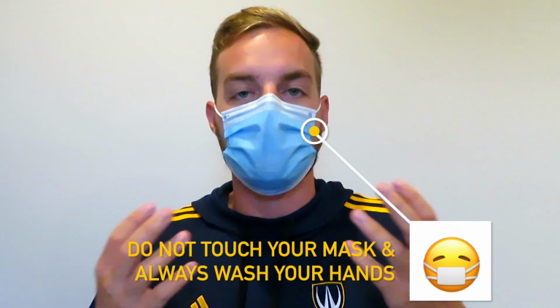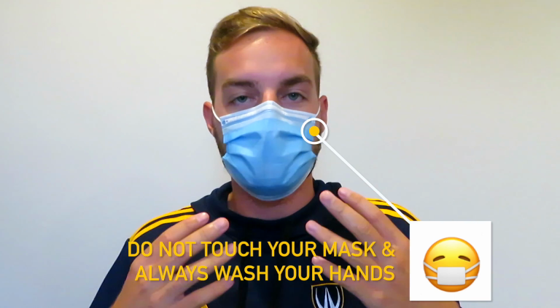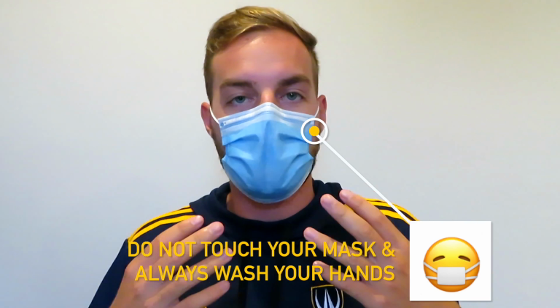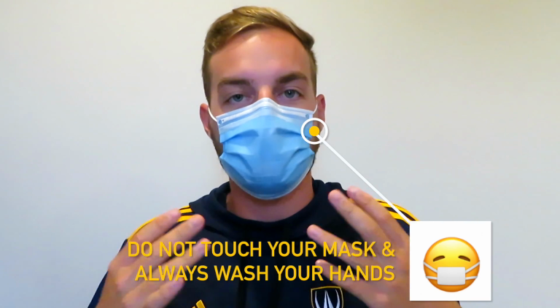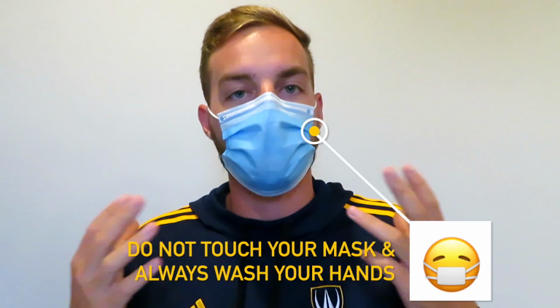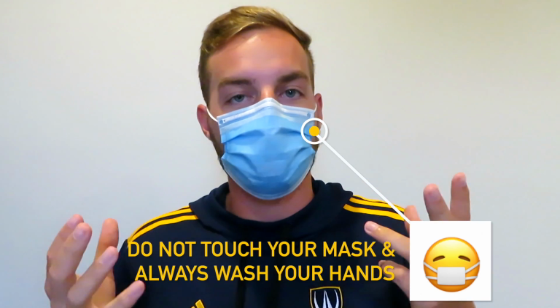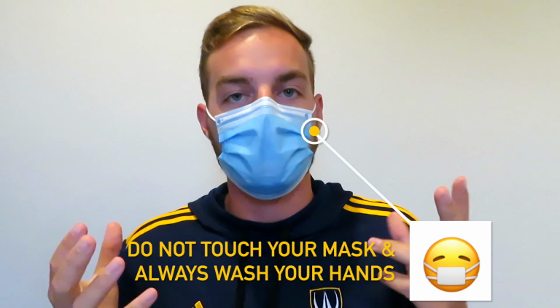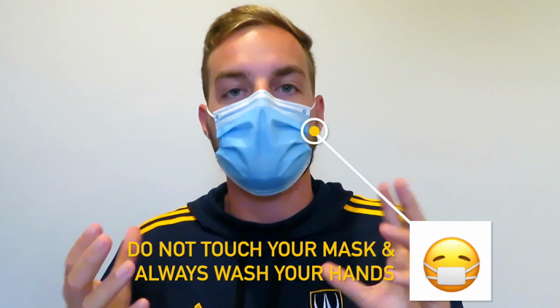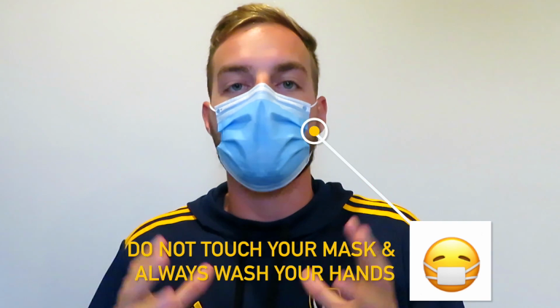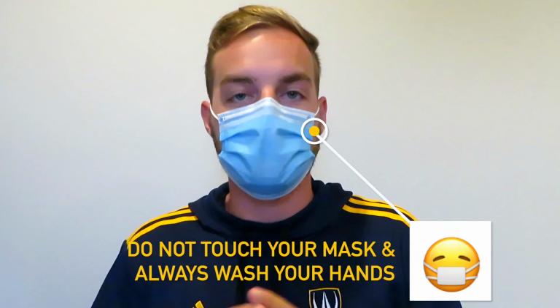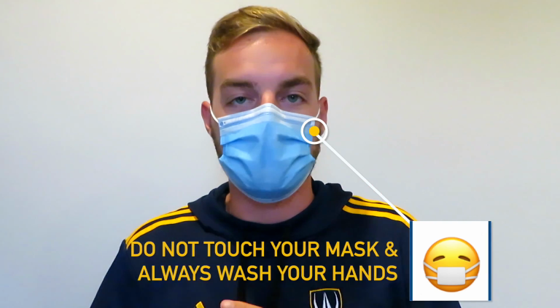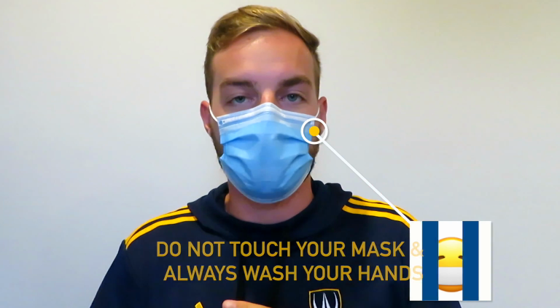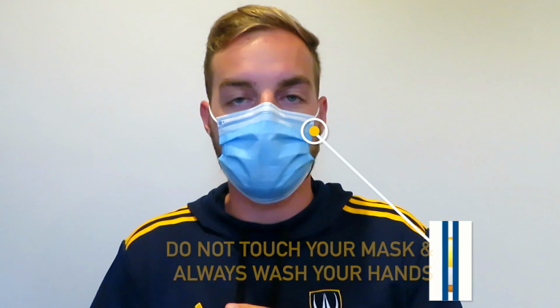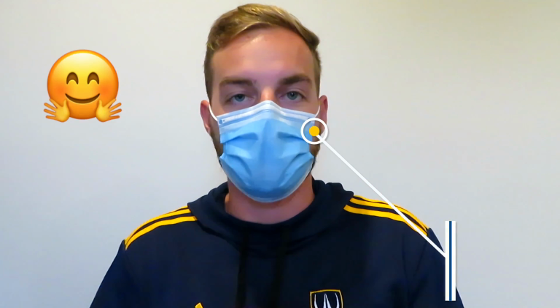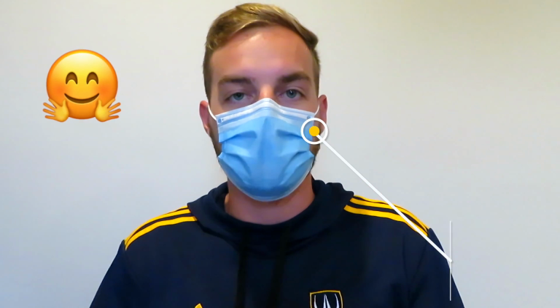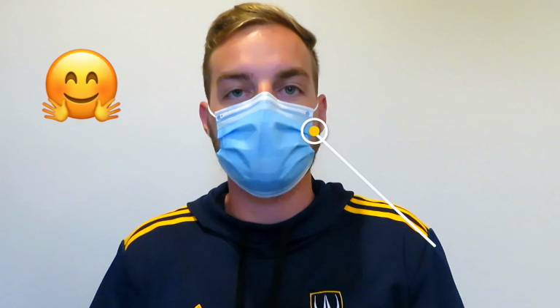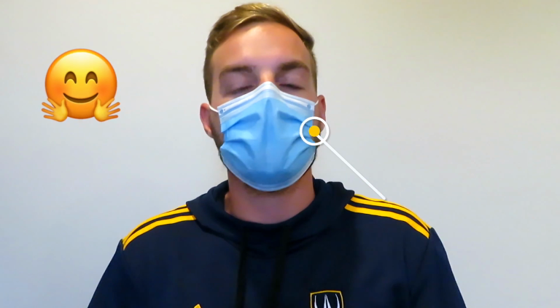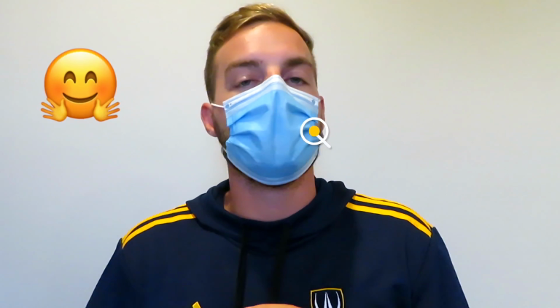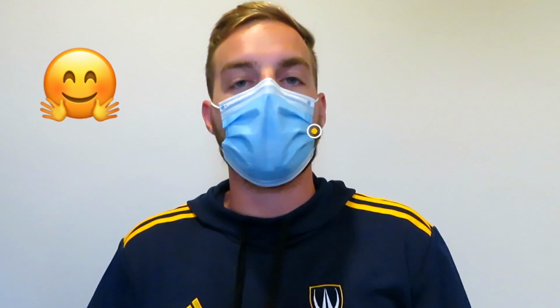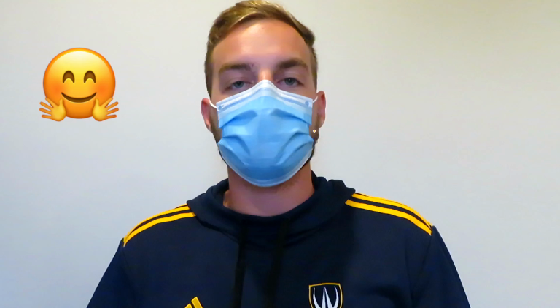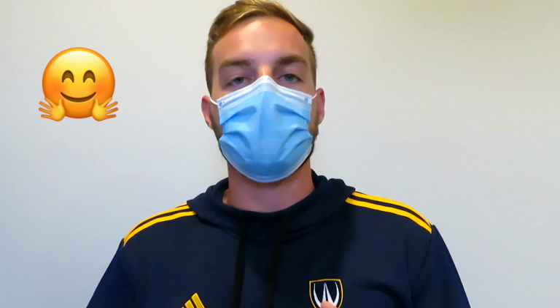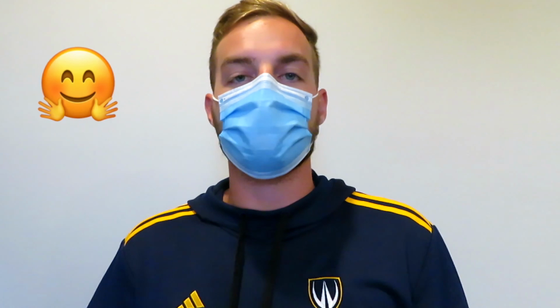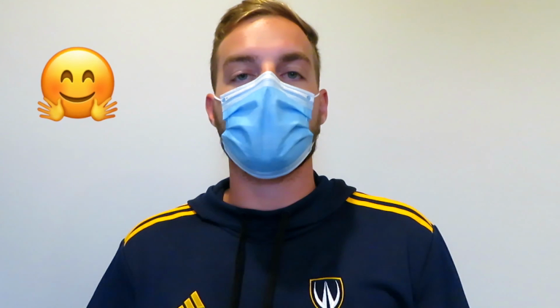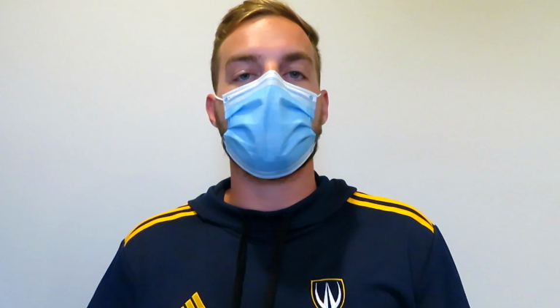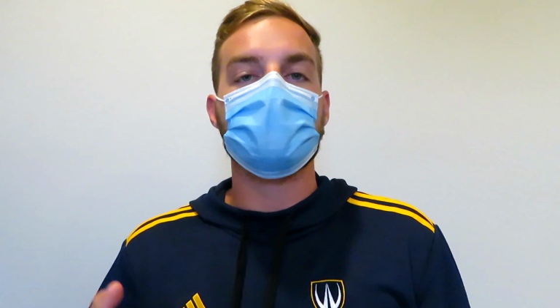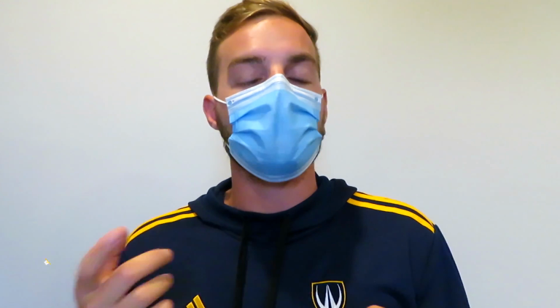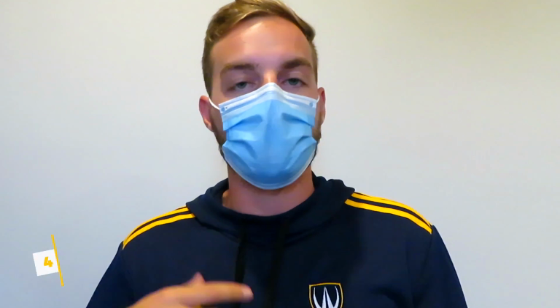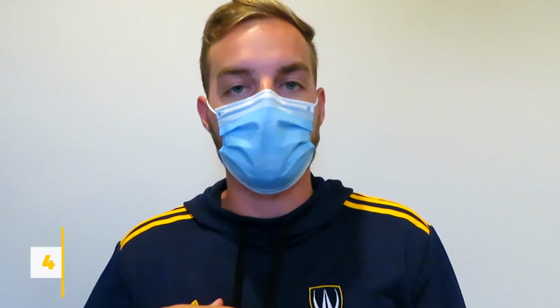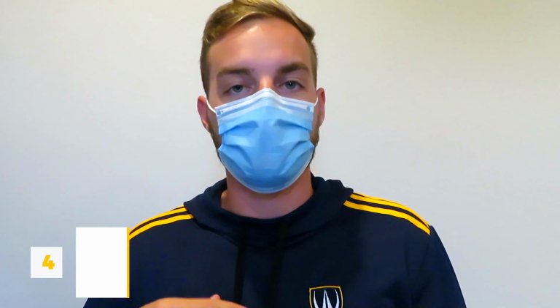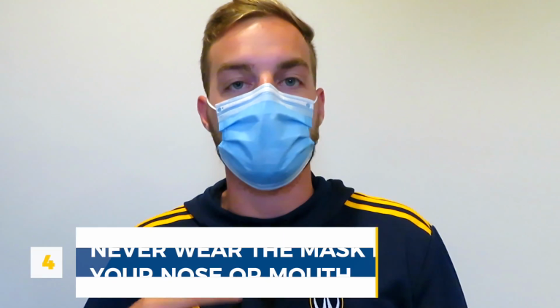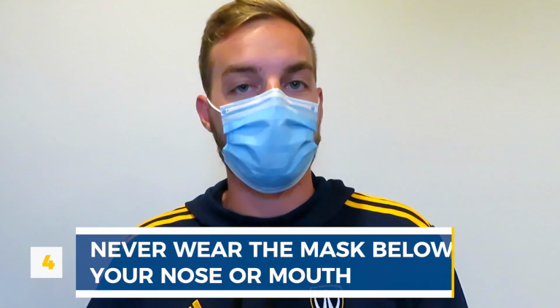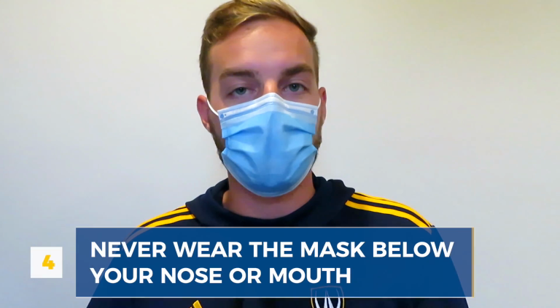Remember that once the mask is on your face, you don't want to touch the mask or your face. Constantly wash your hands, and never wear the mask below your nose or your mouth.